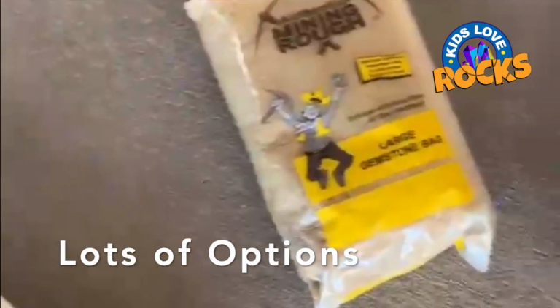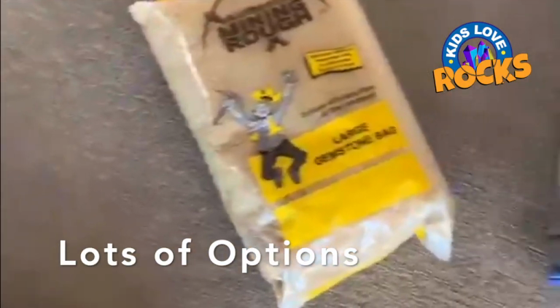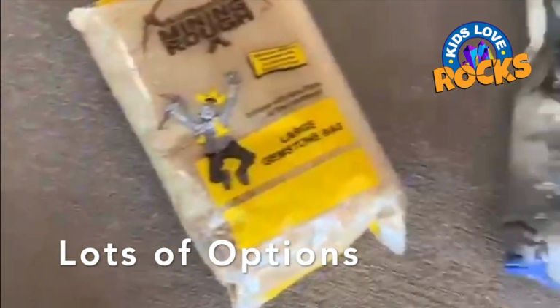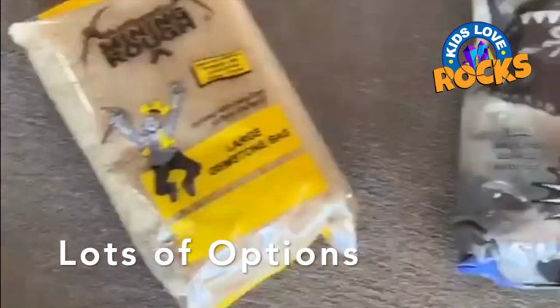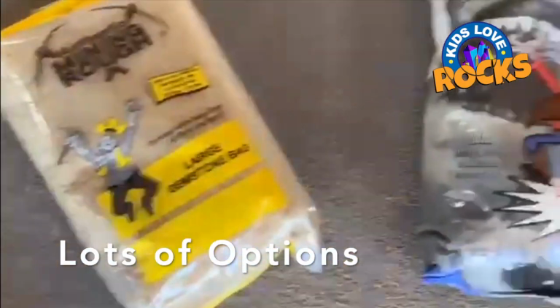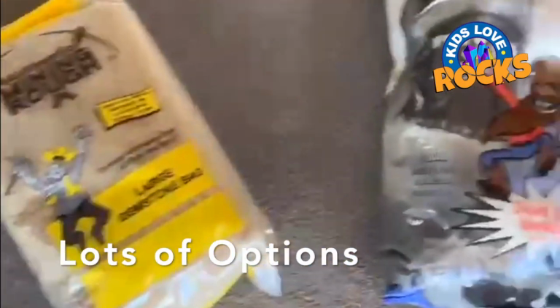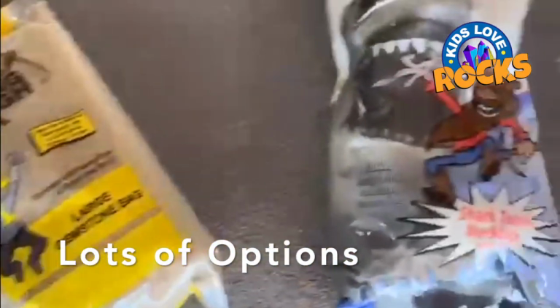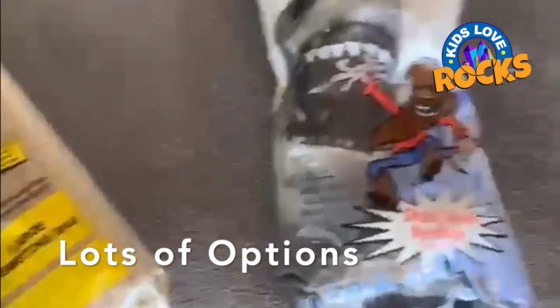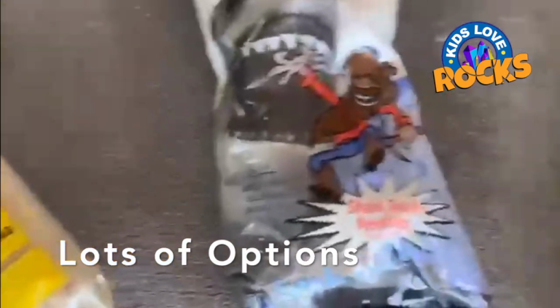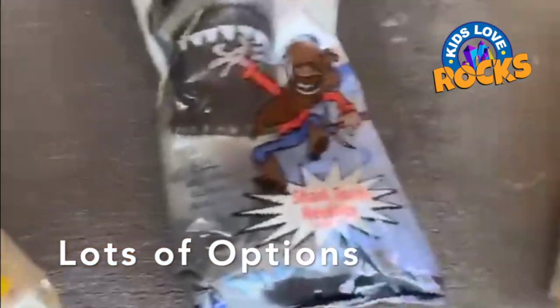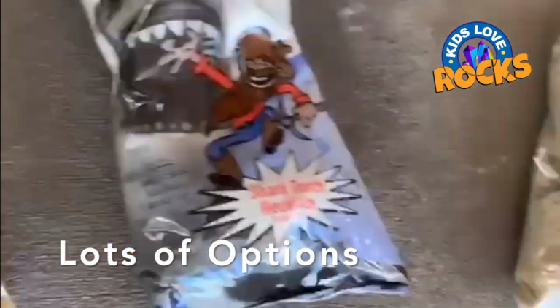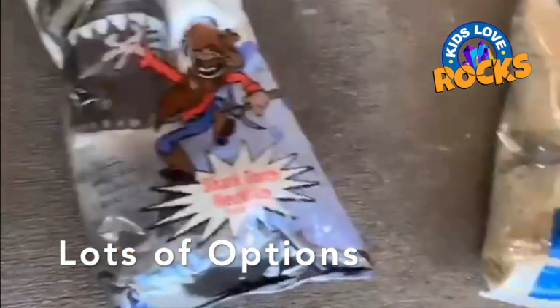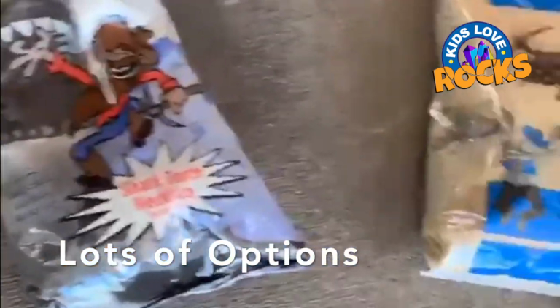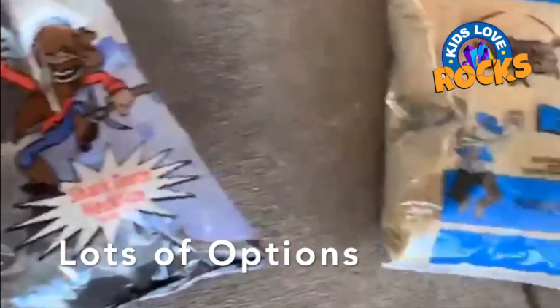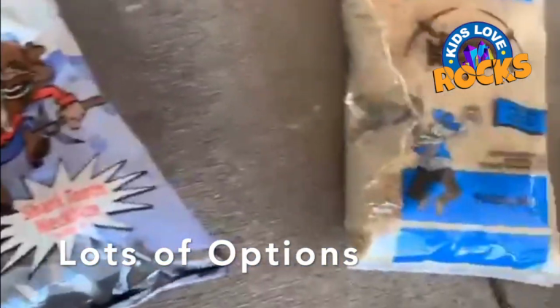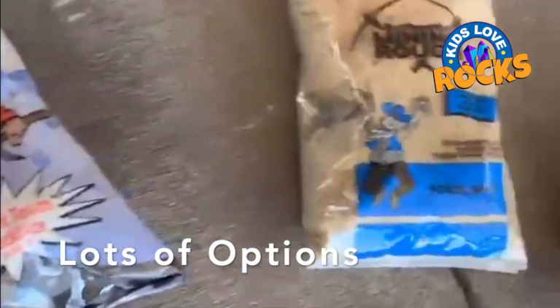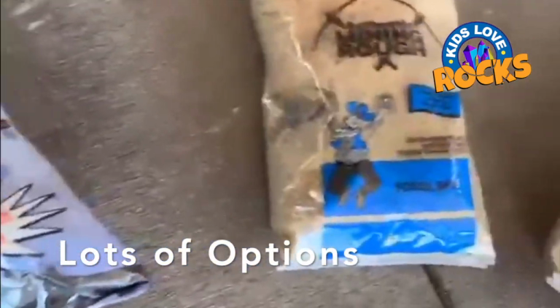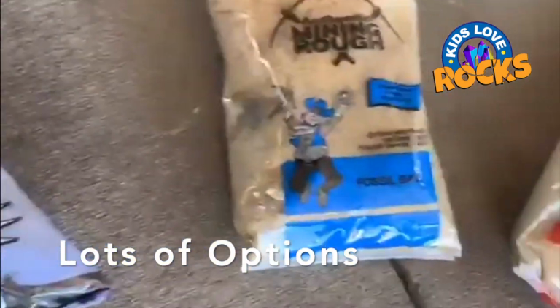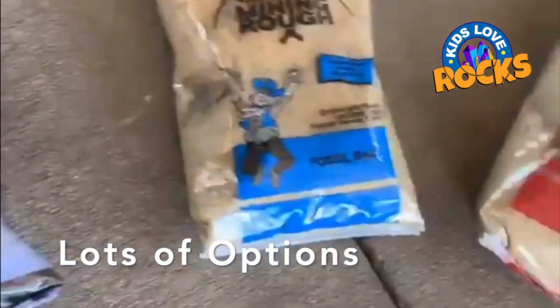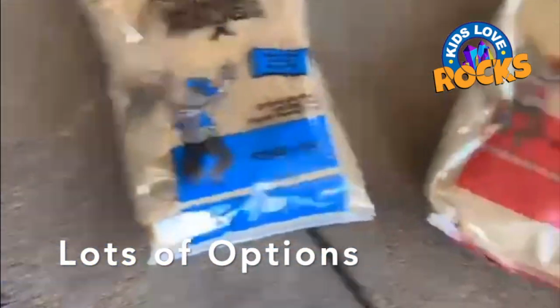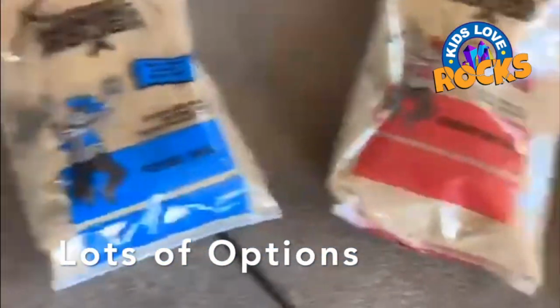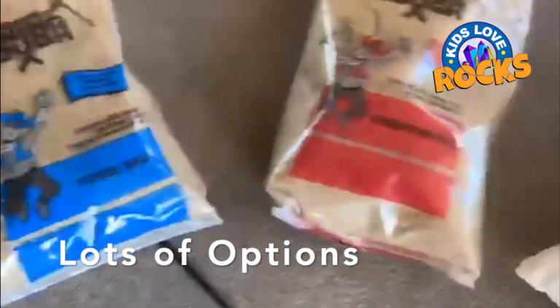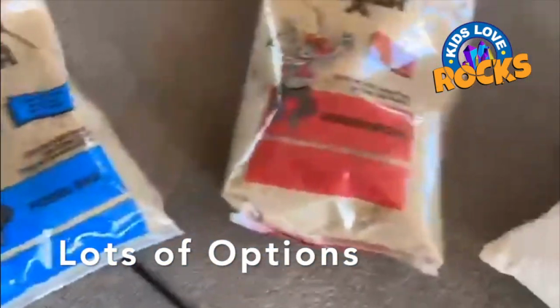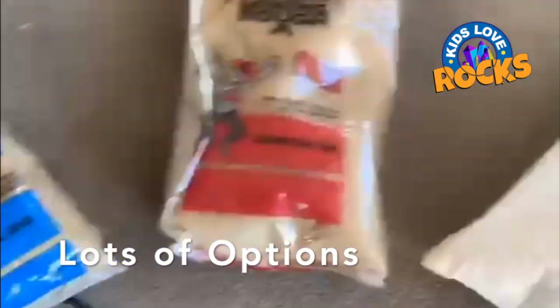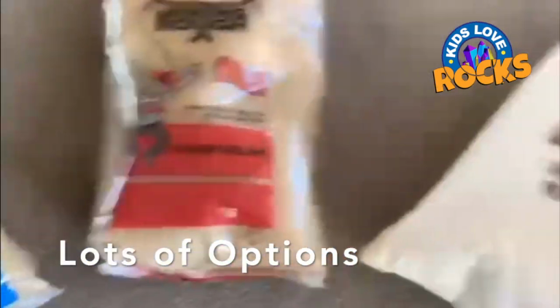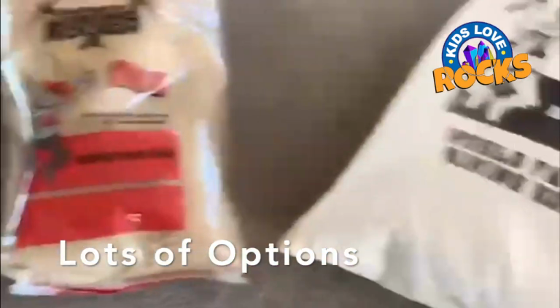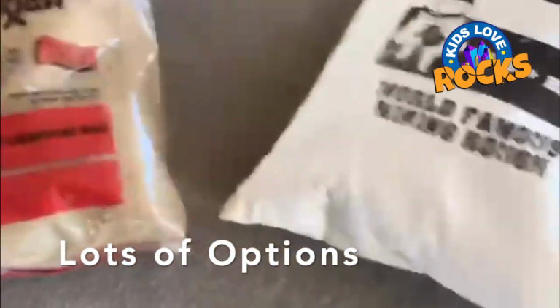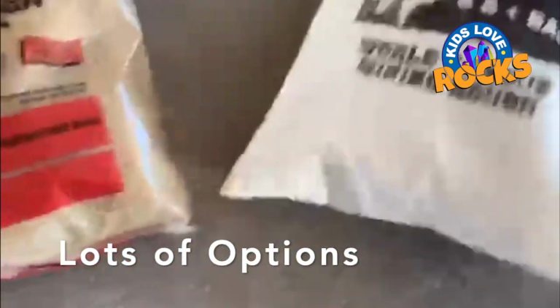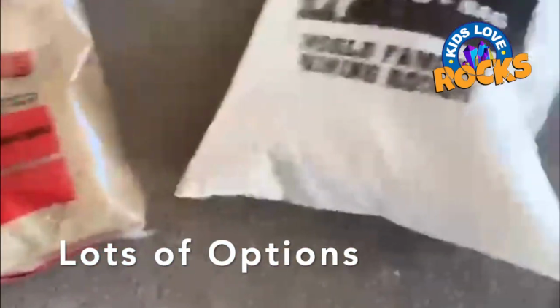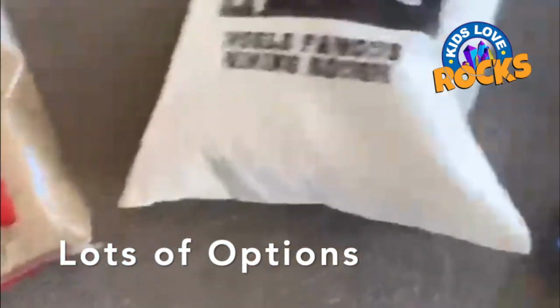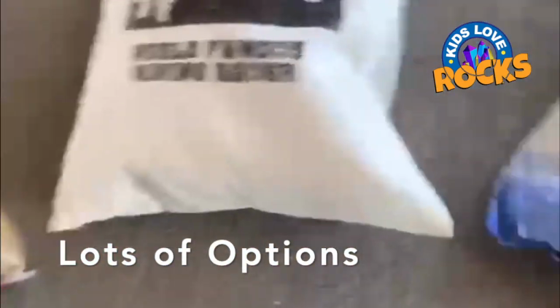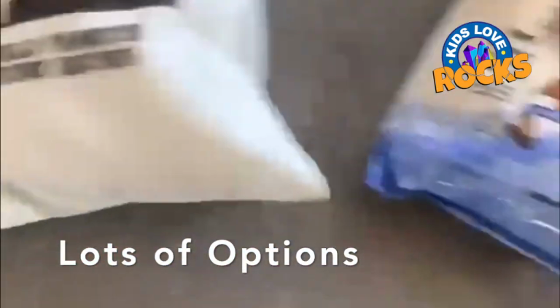Be sure to visit us online at kidsloverocks.com. We have lots of options.